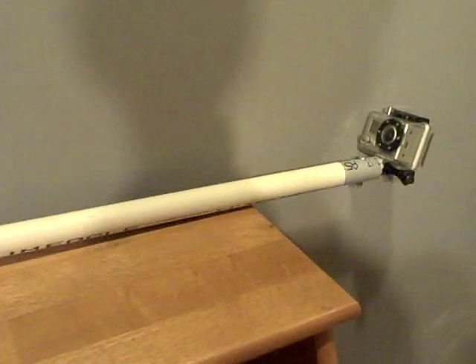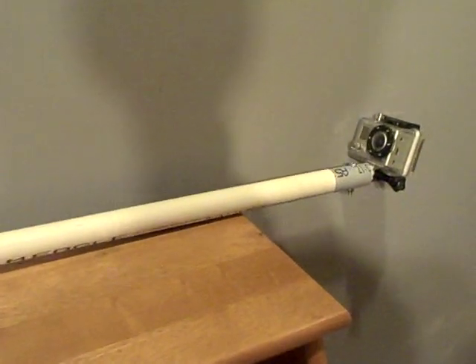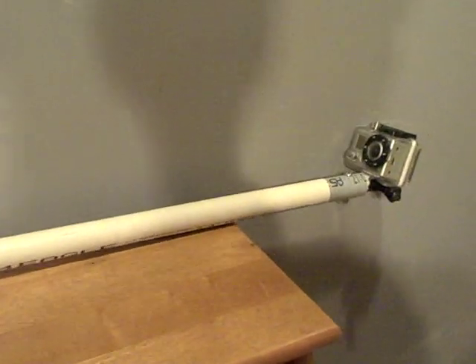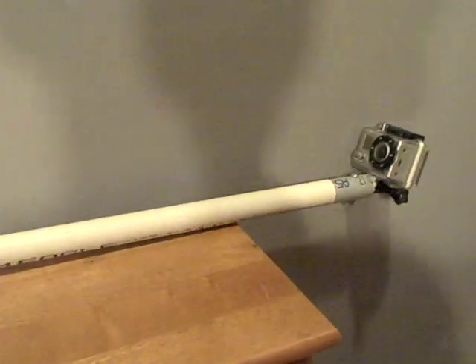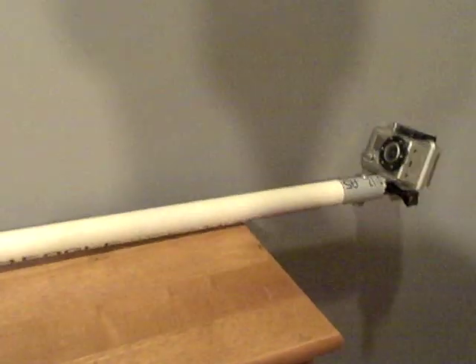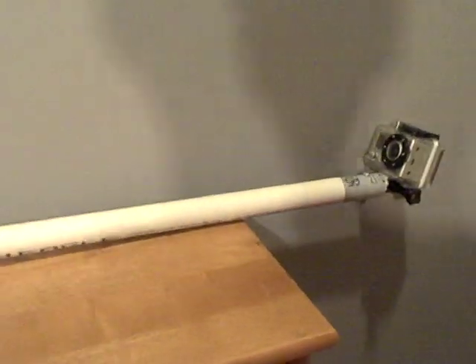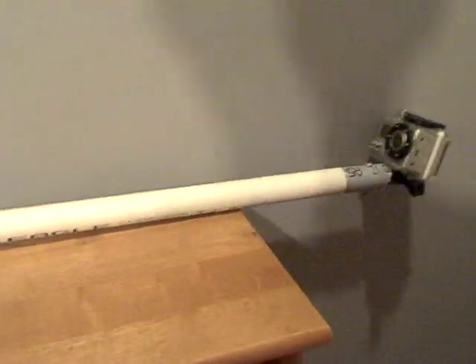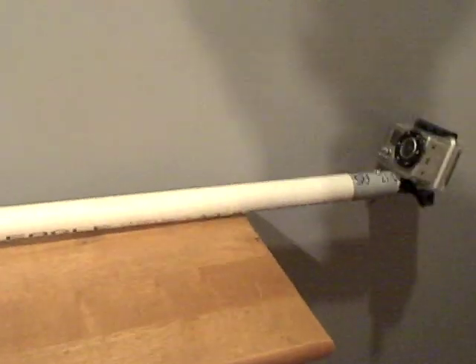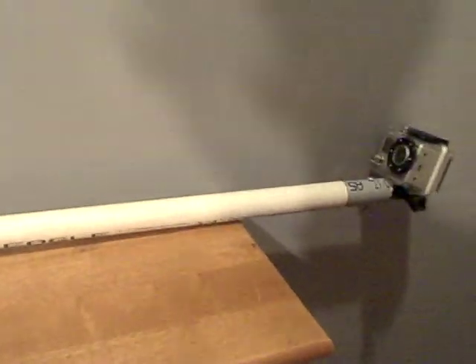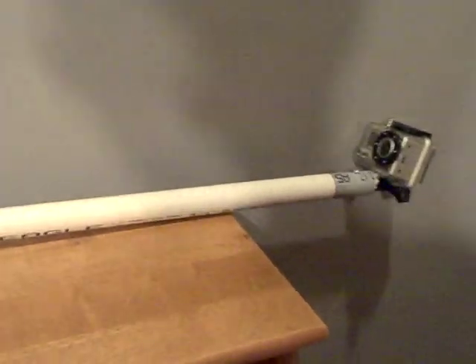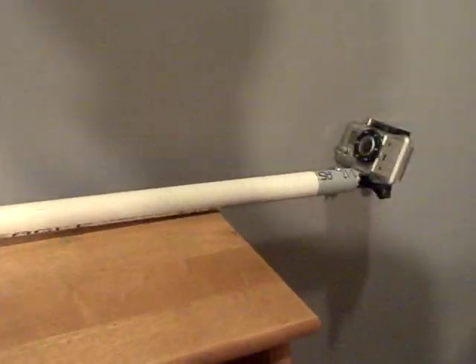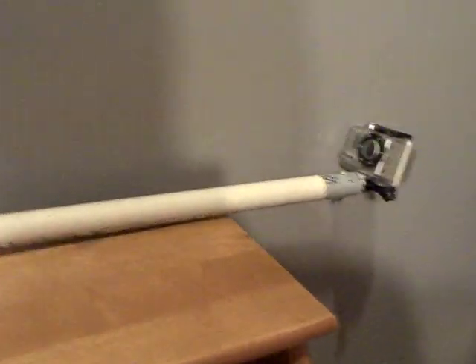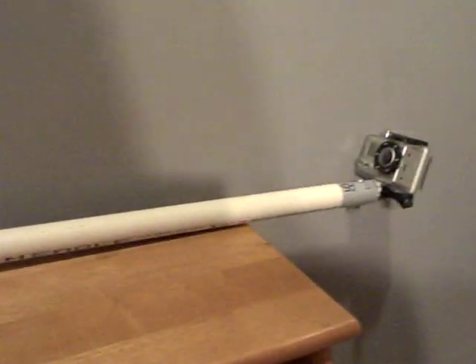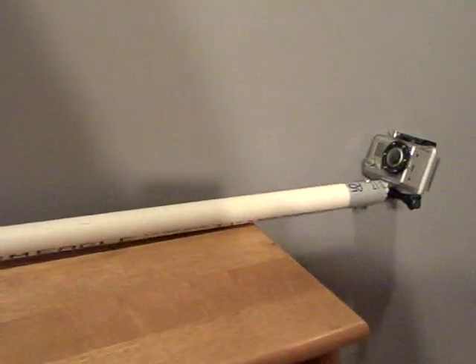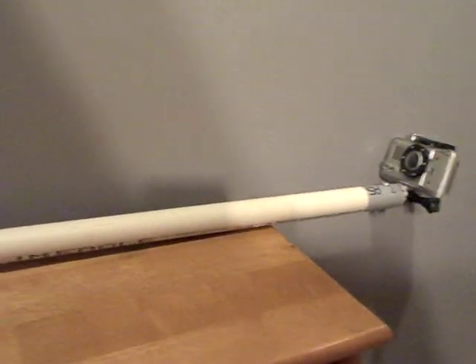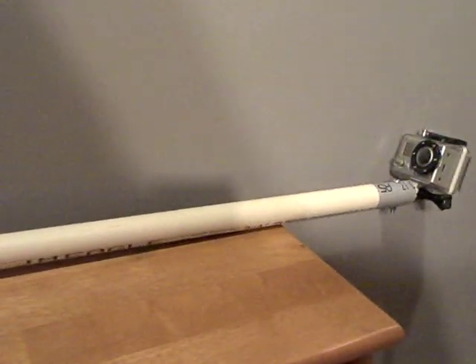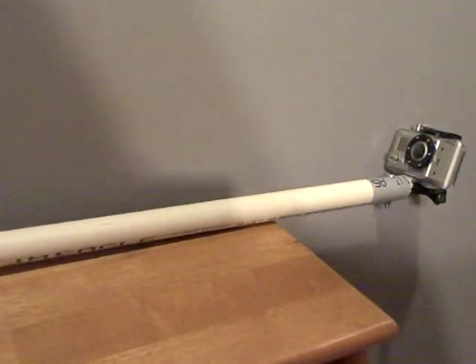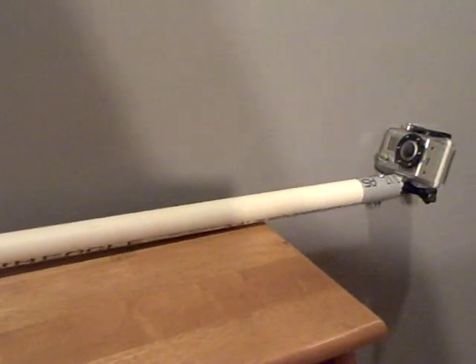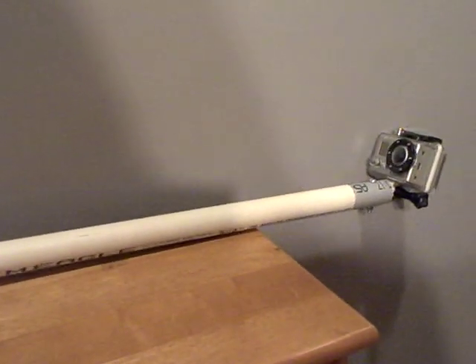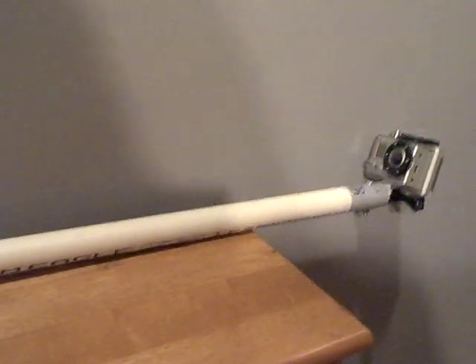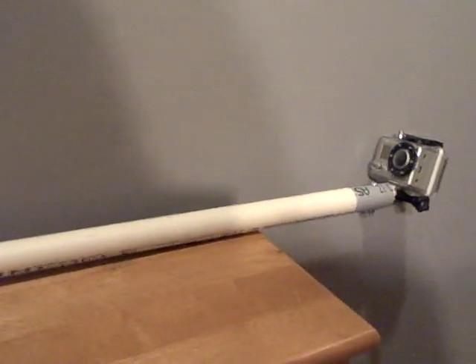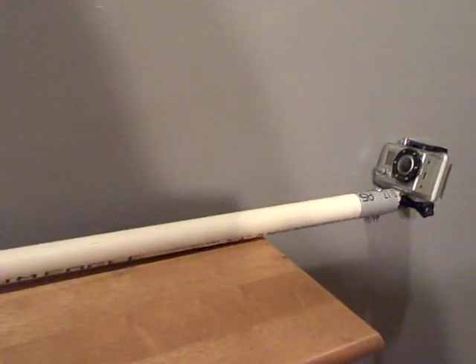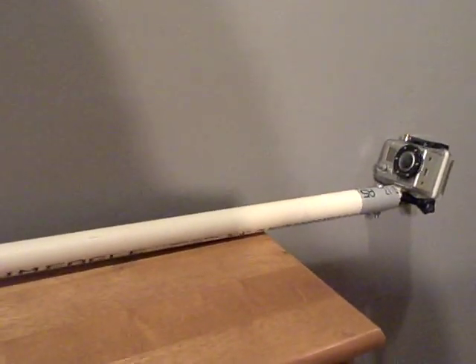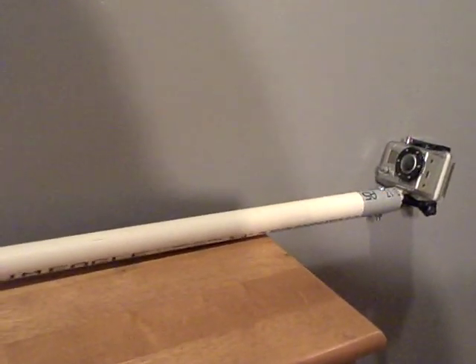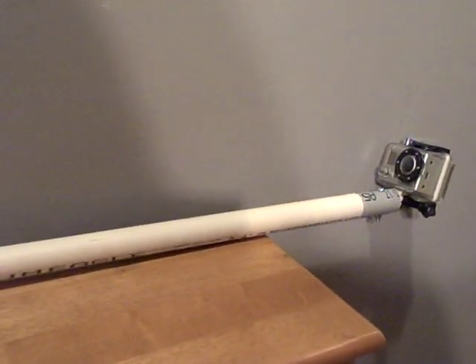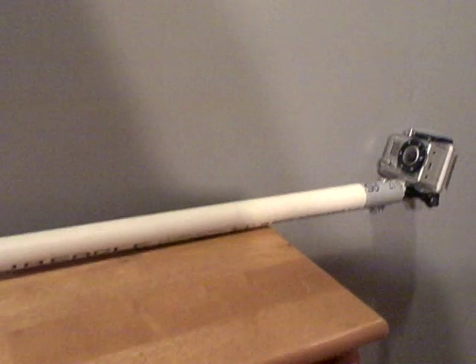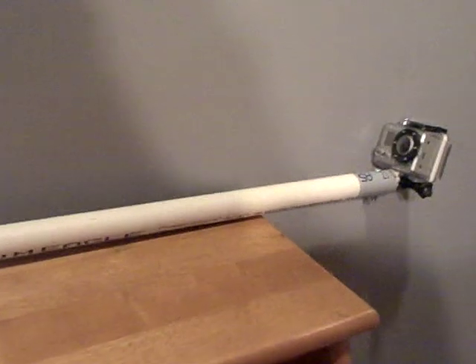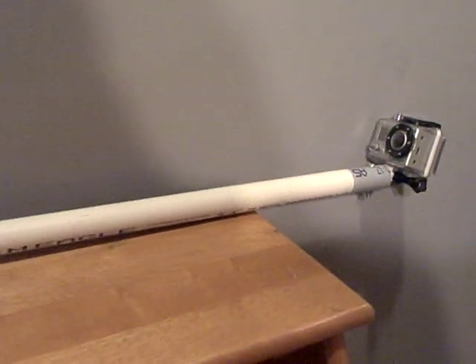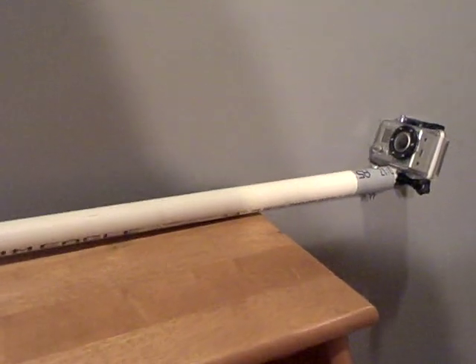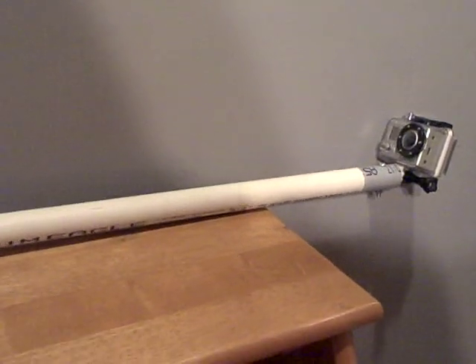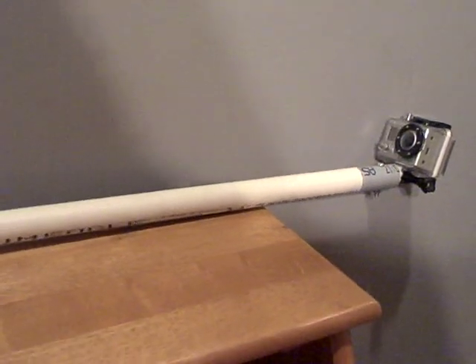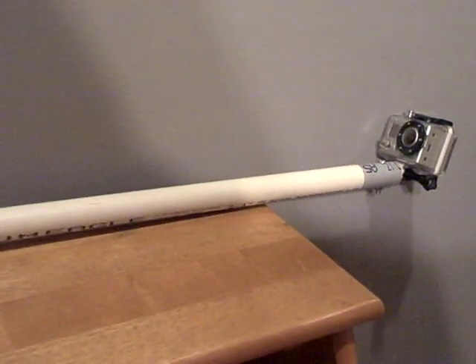Hey YouTube, I'm going to be doing a review on my homemade extendable GoPro pole mount.